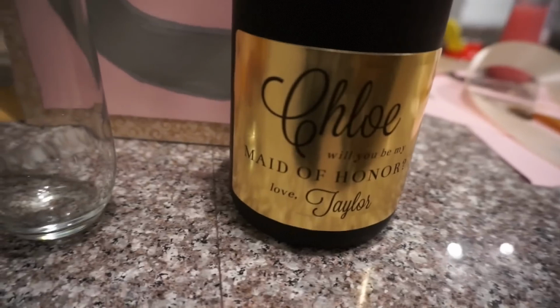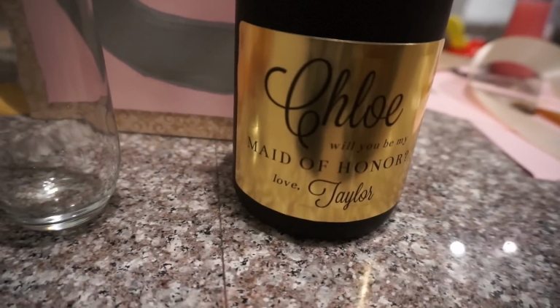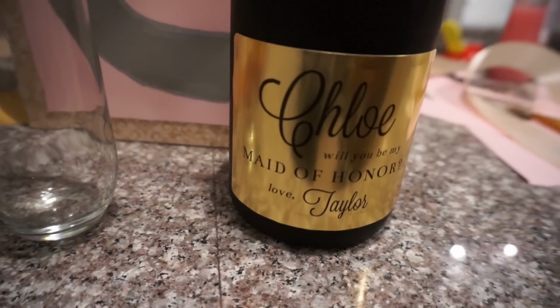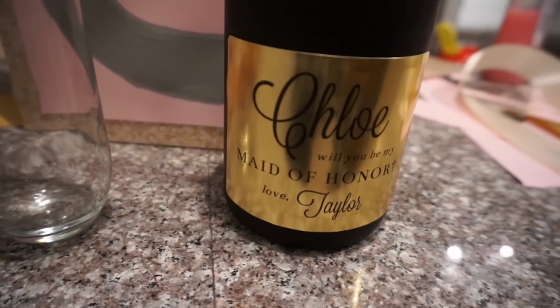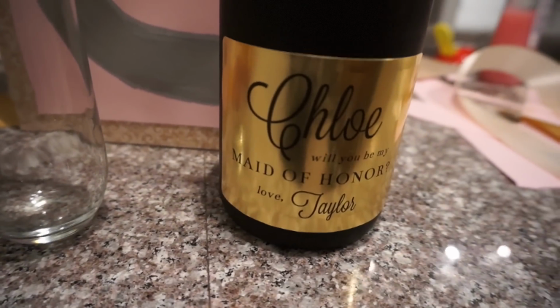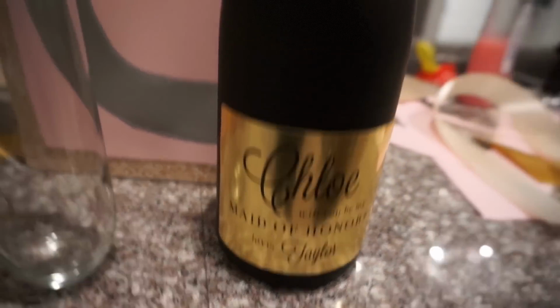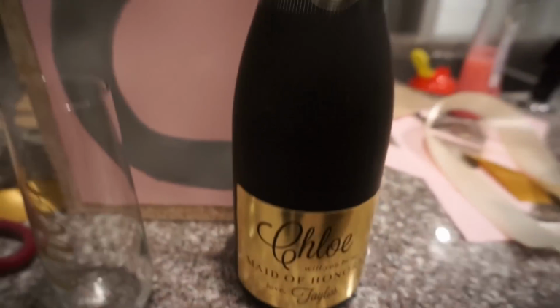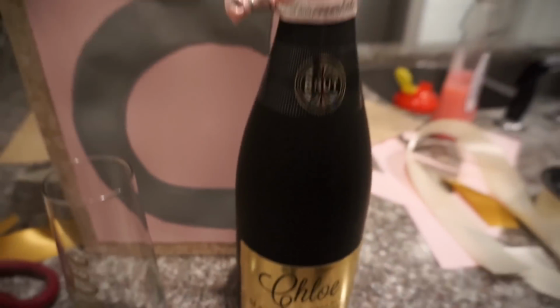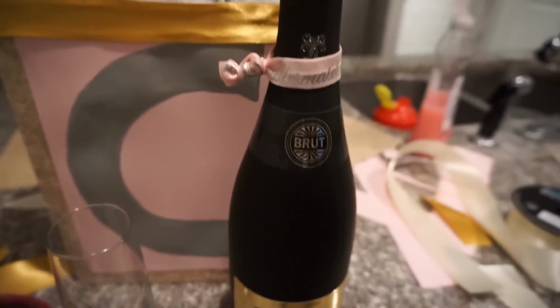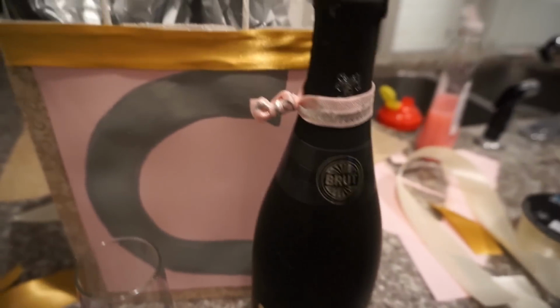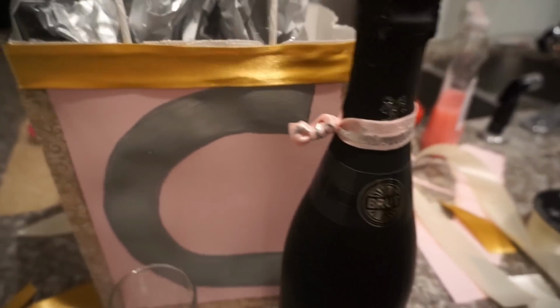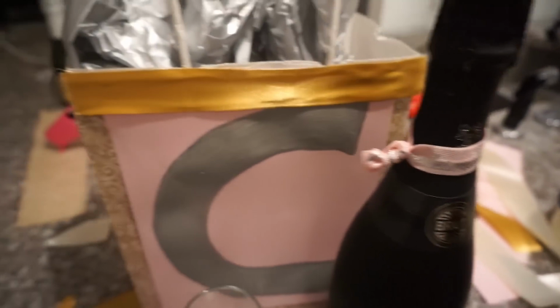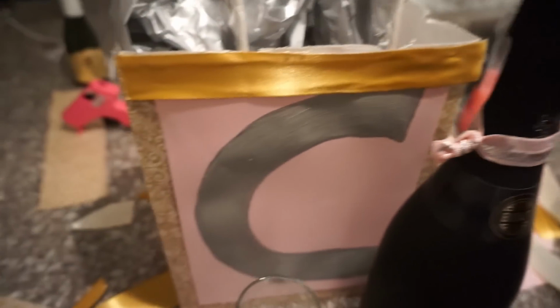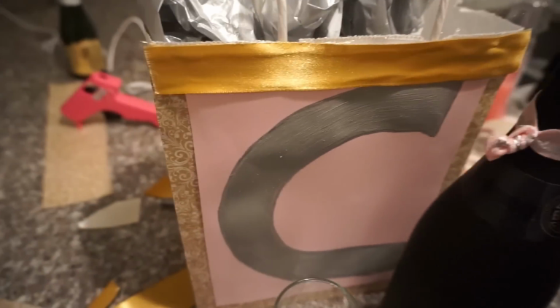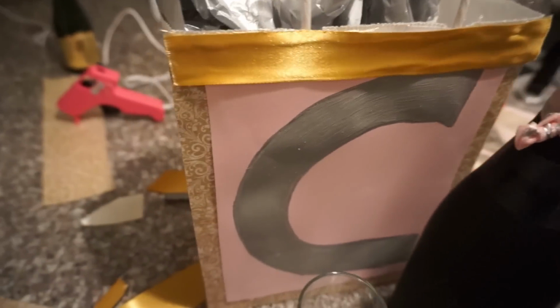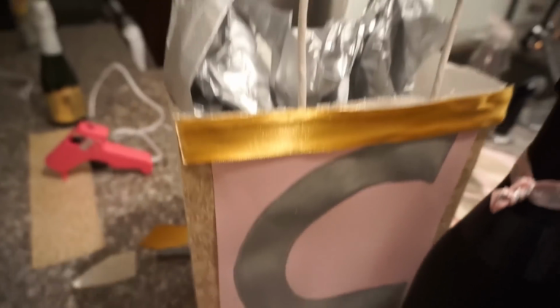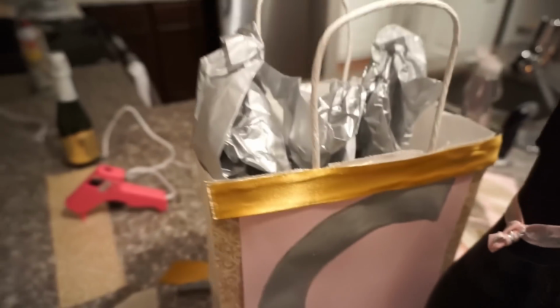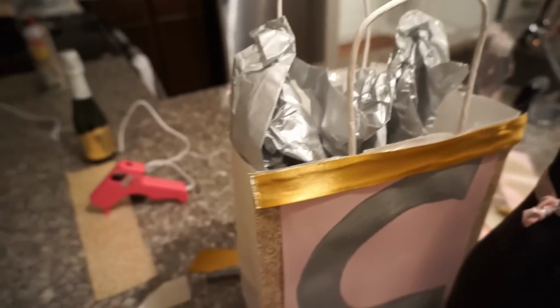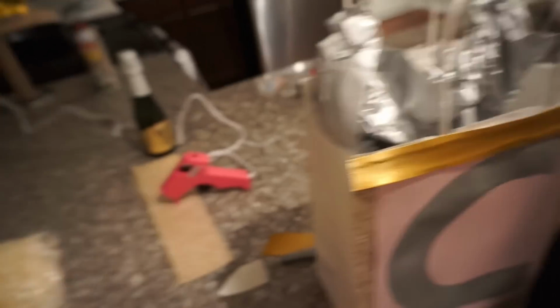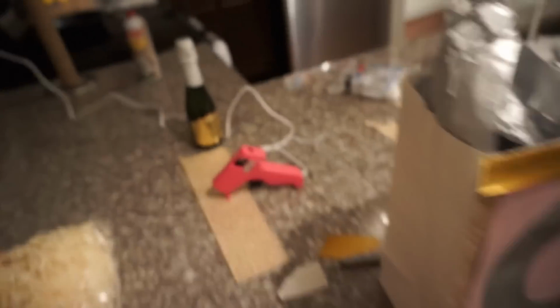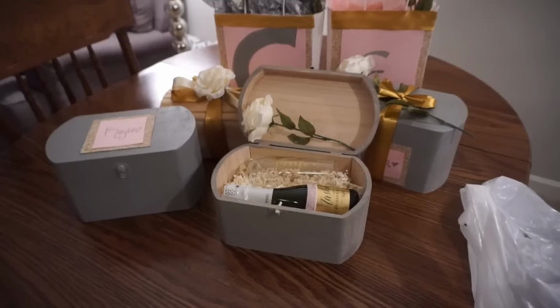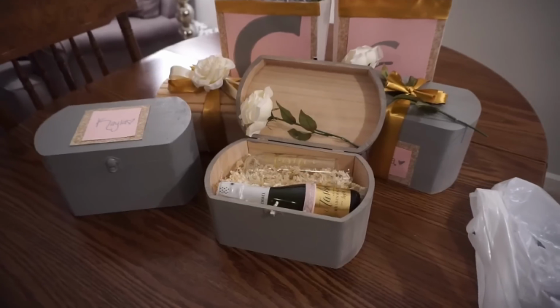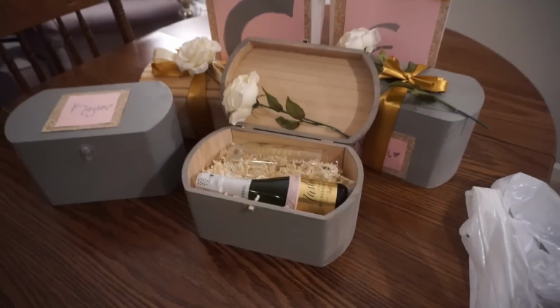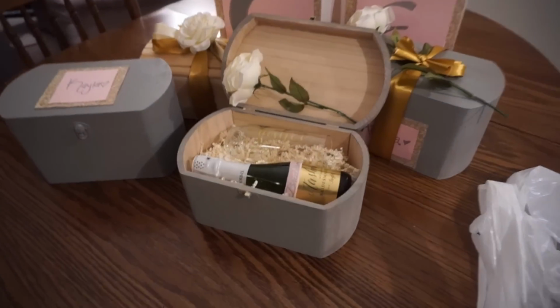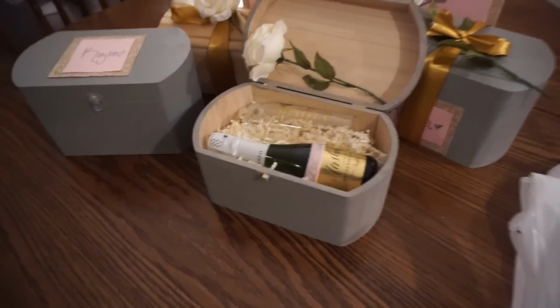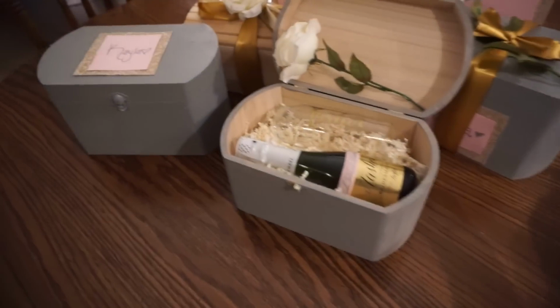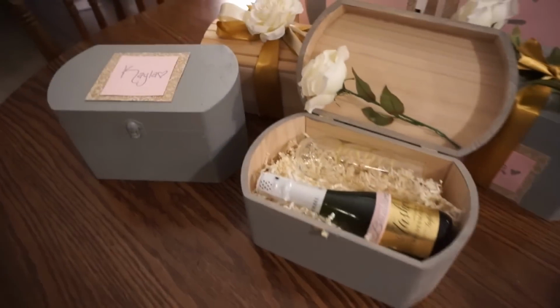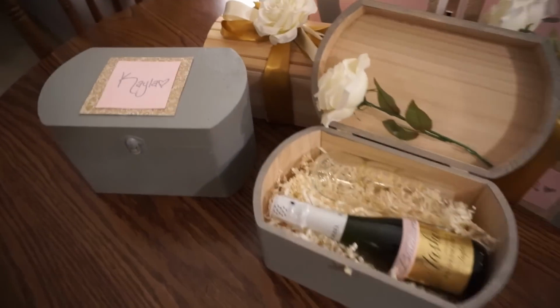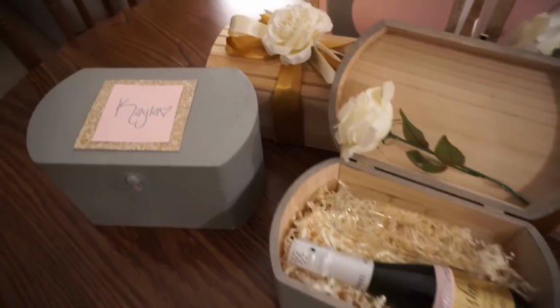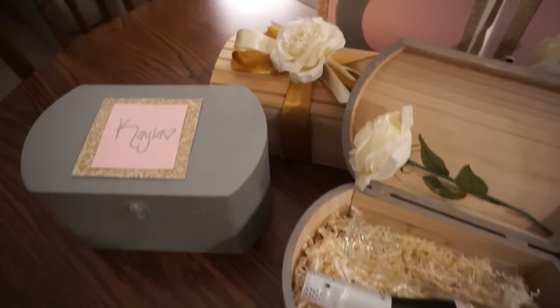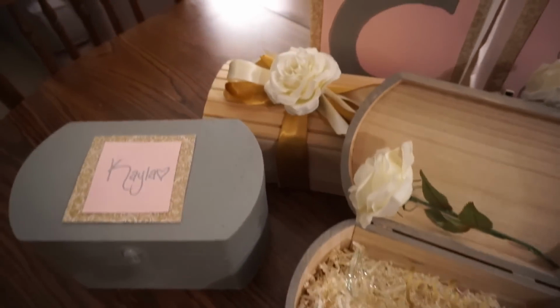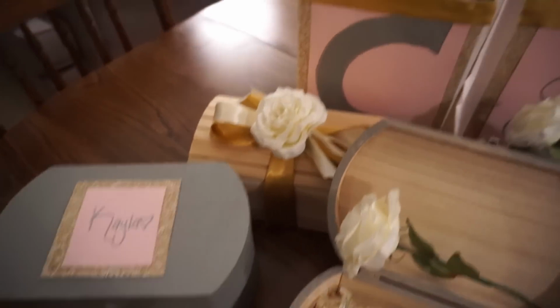I obviously had to do a bag with her as well, and here is the final product.